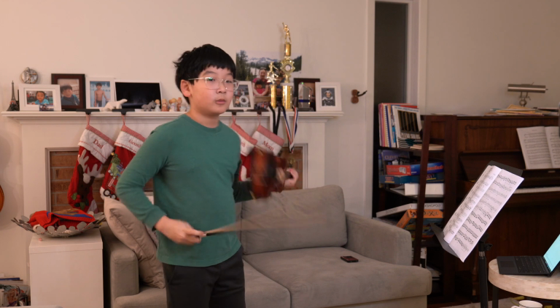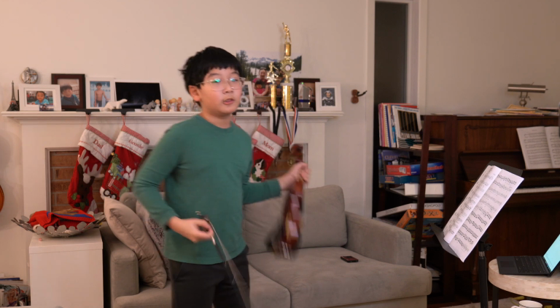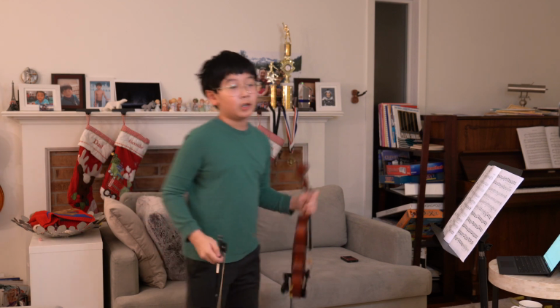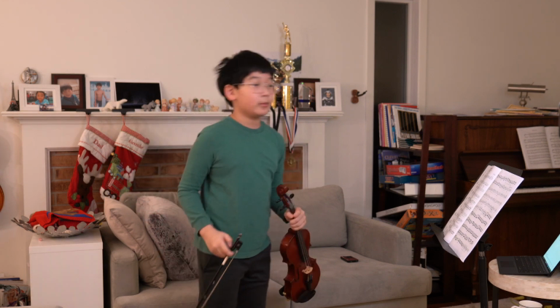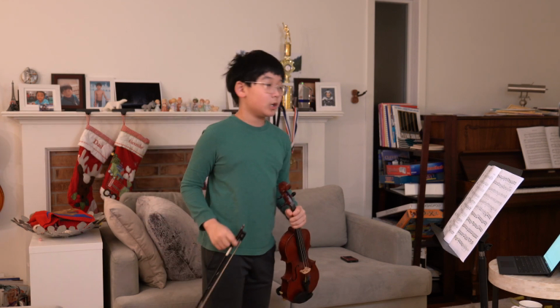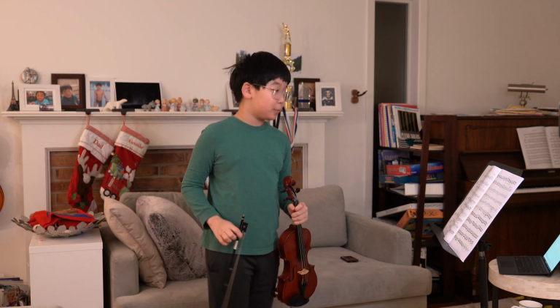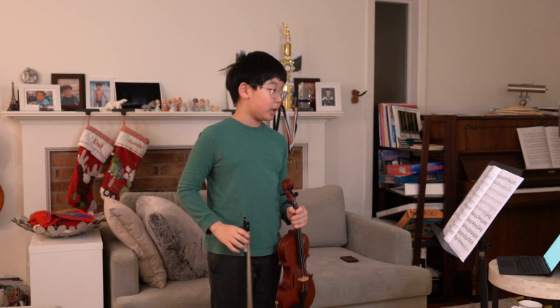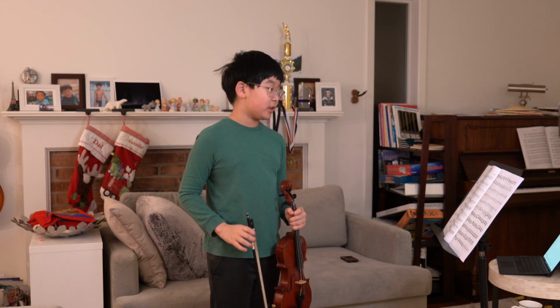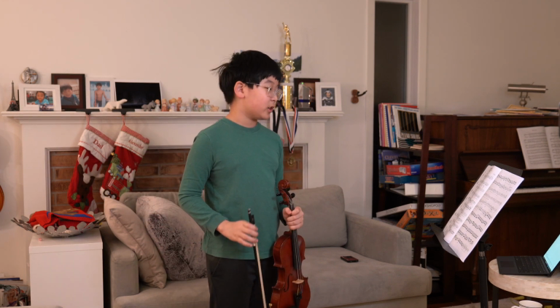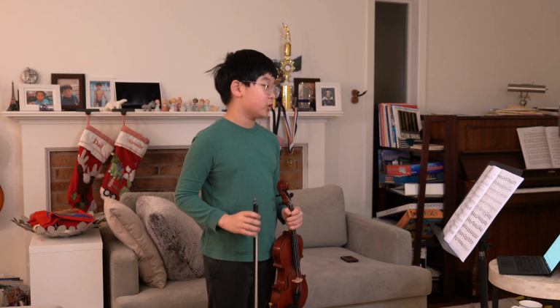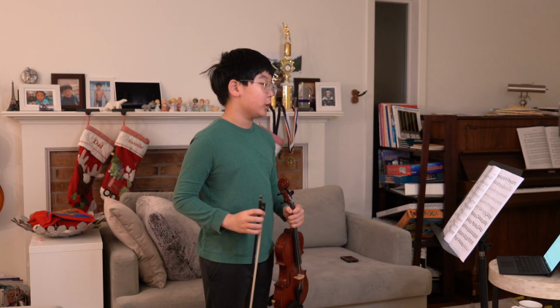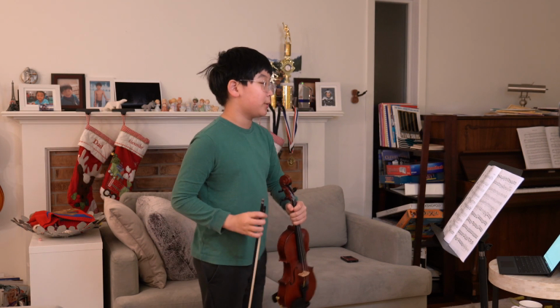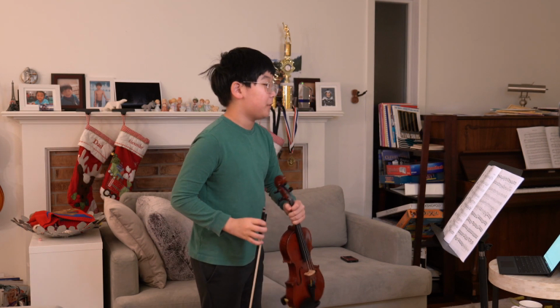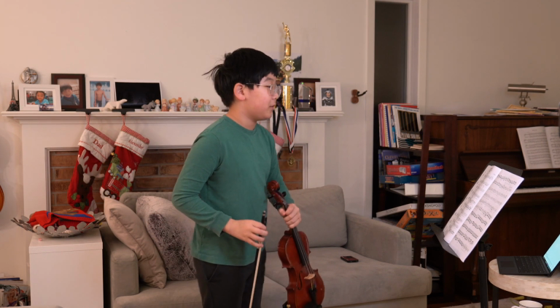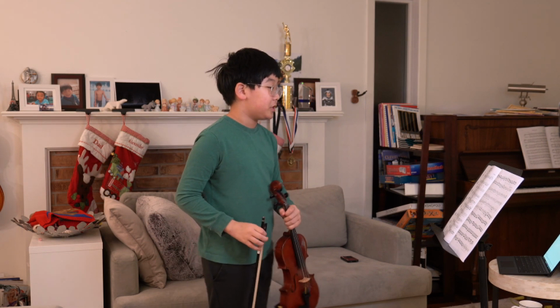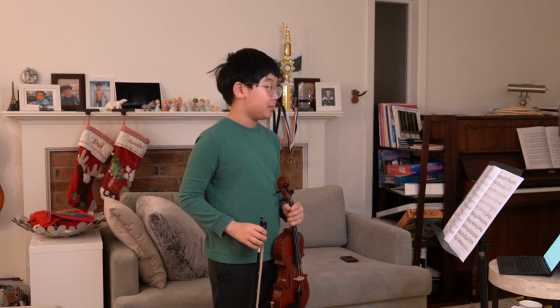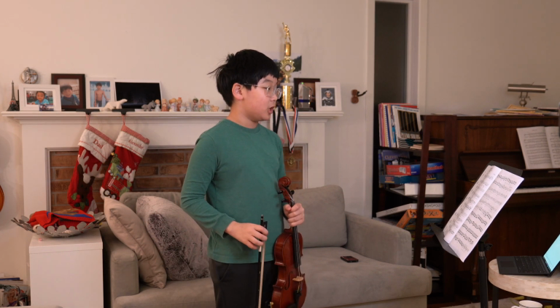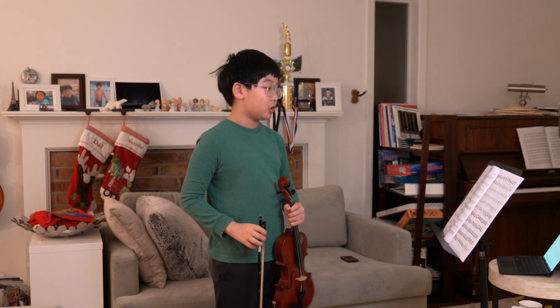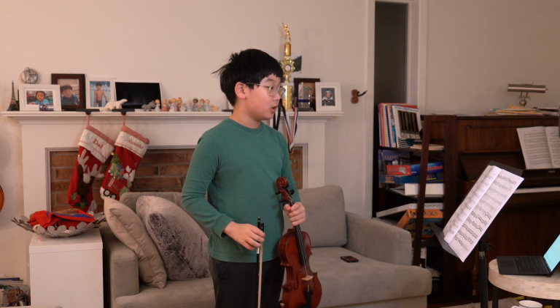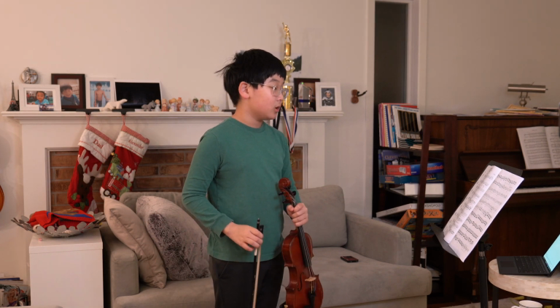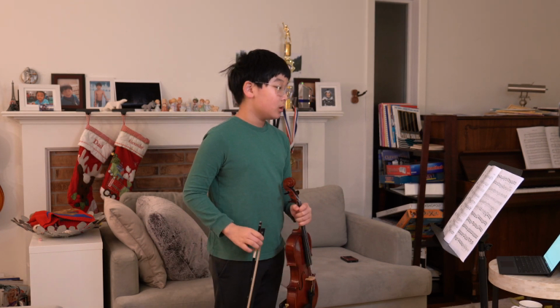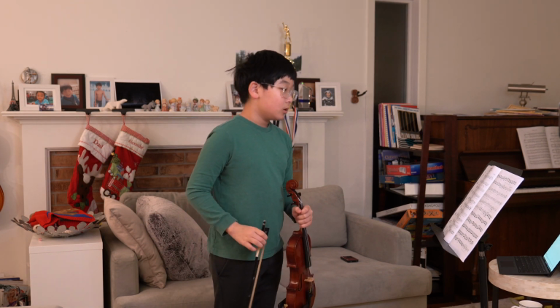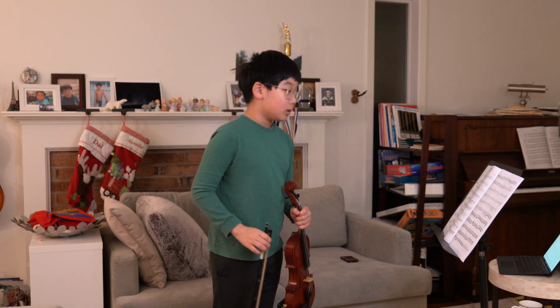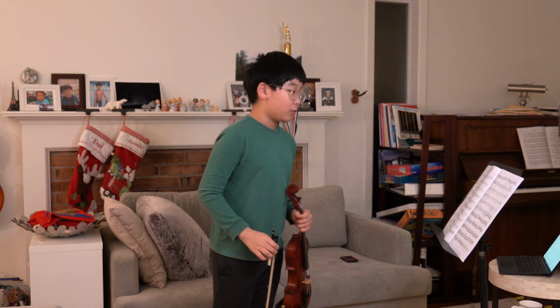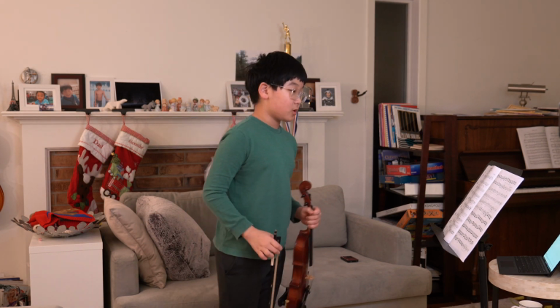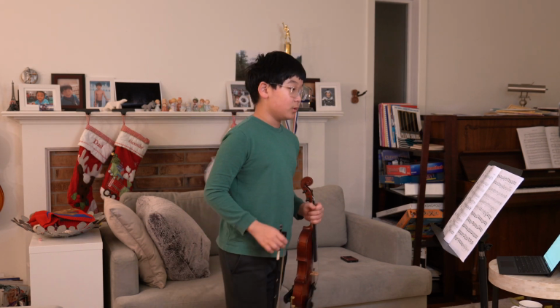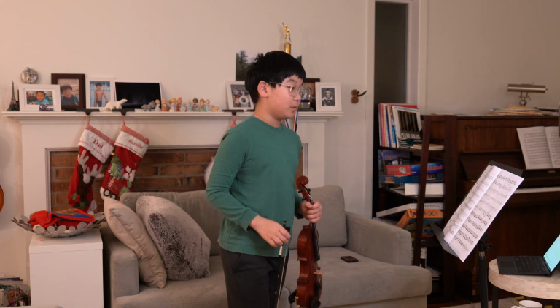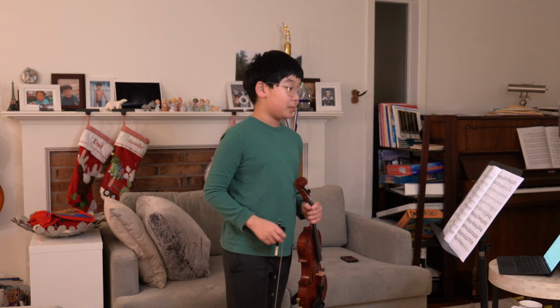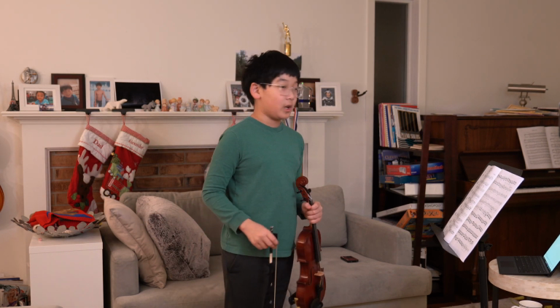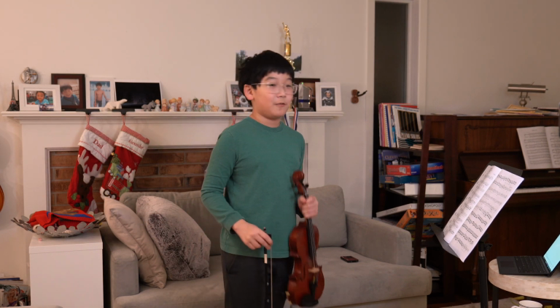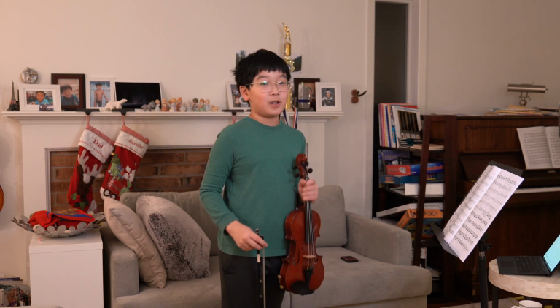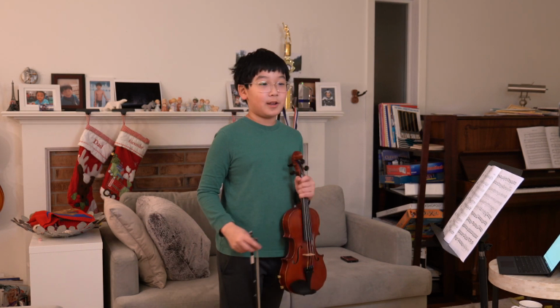Now I'm going to play Concerto Number Five in D major, first movement, by F. Seitz.